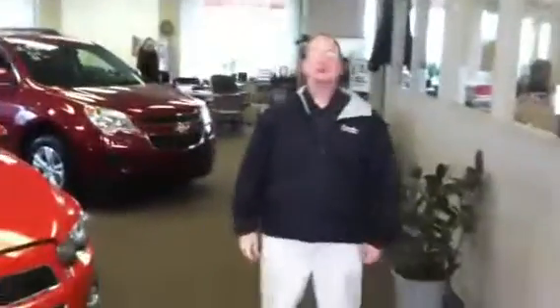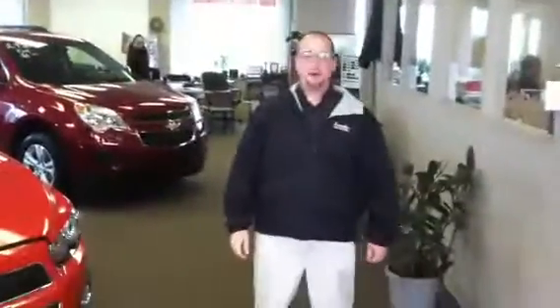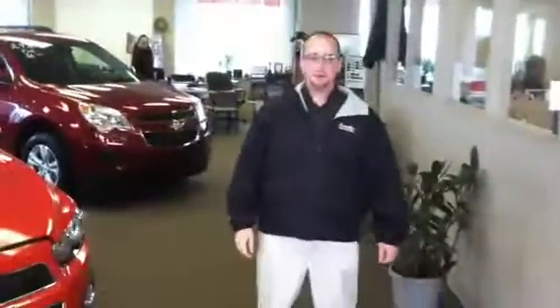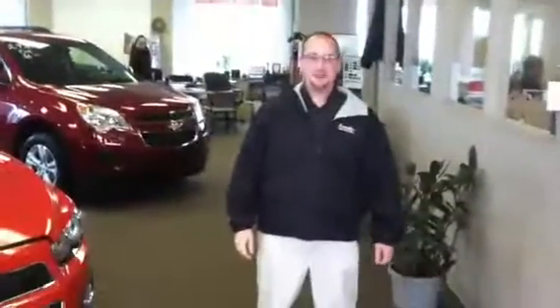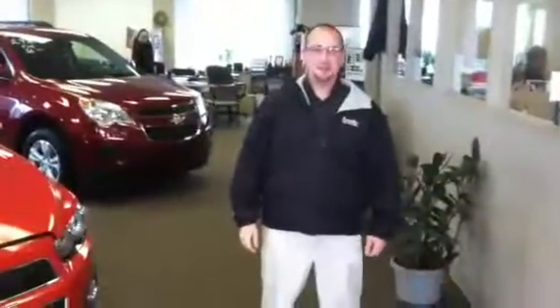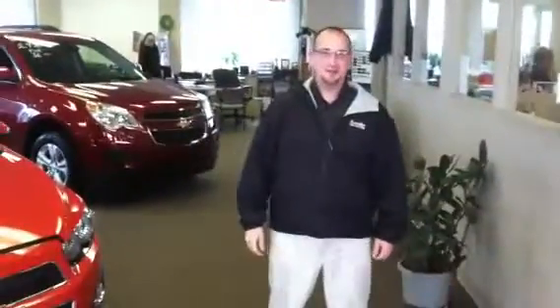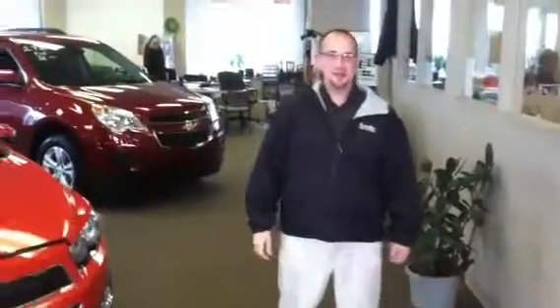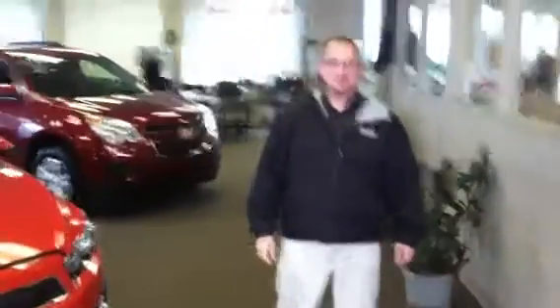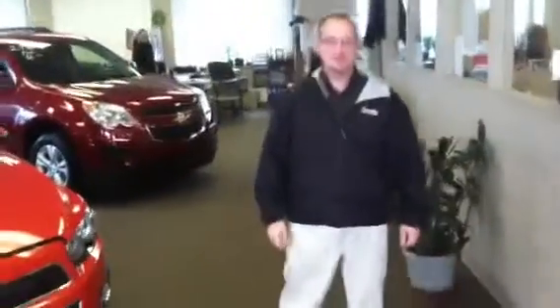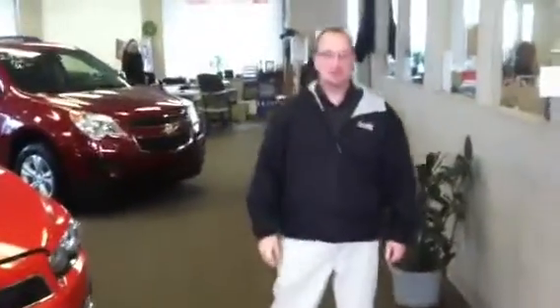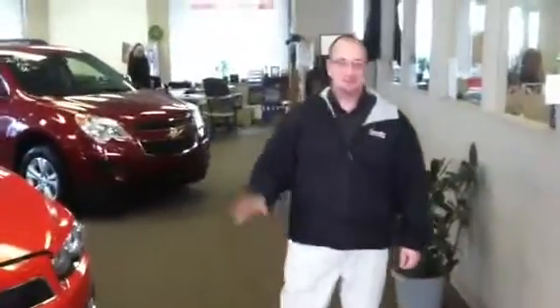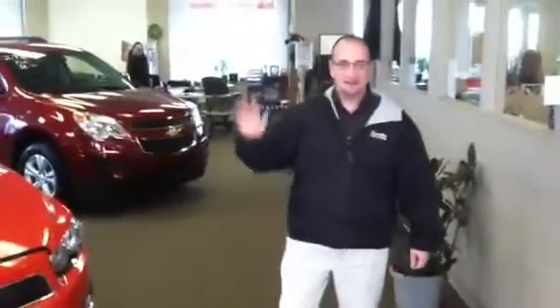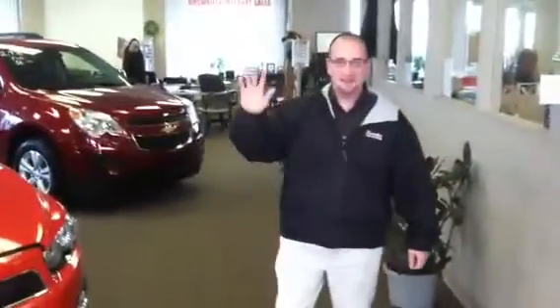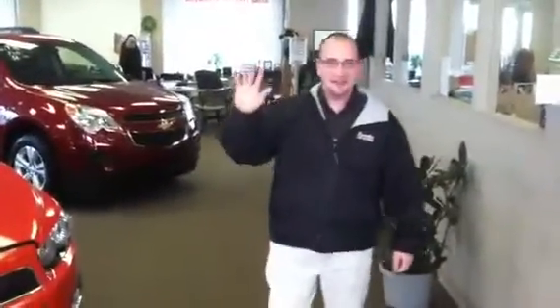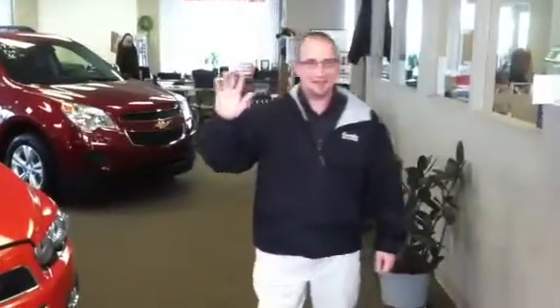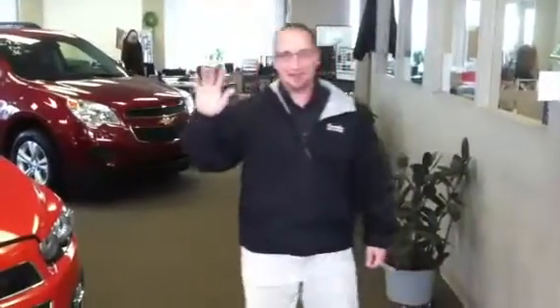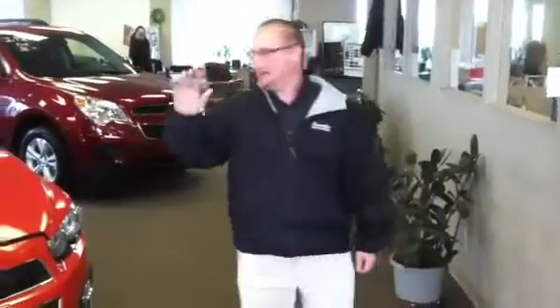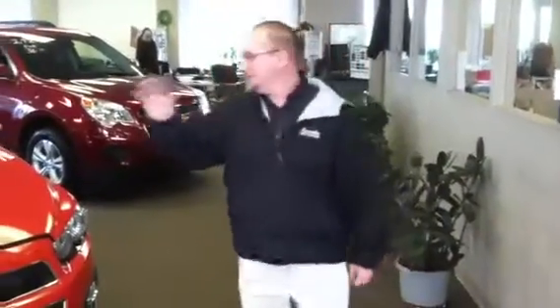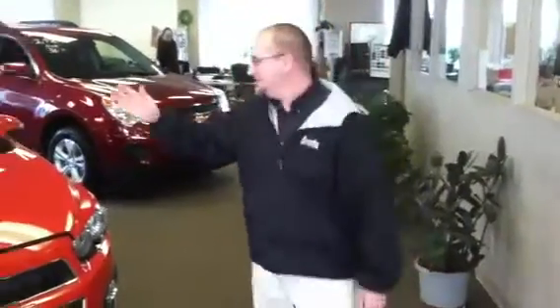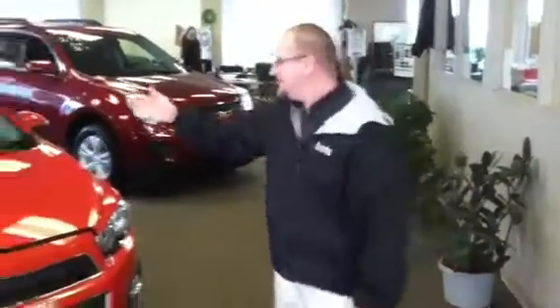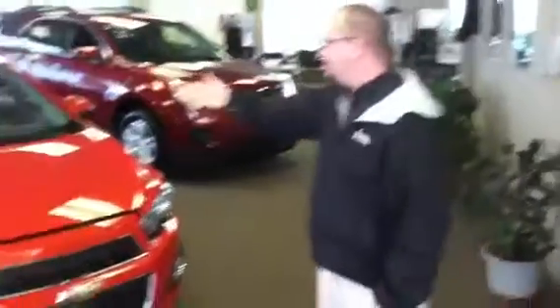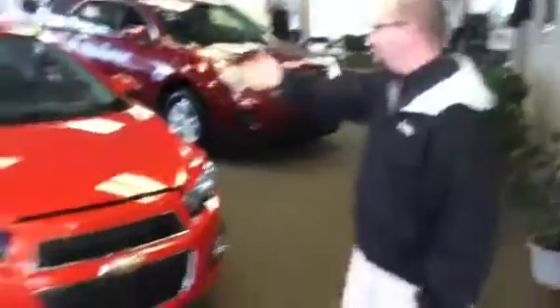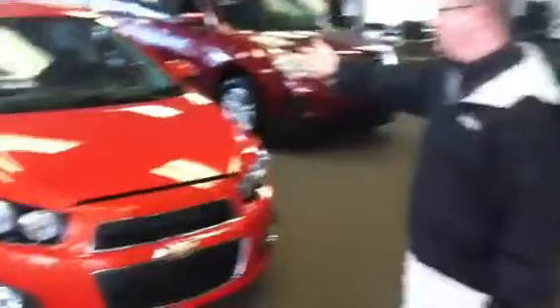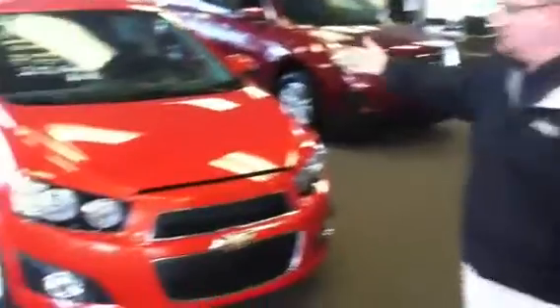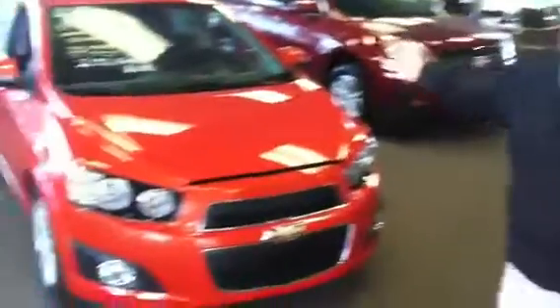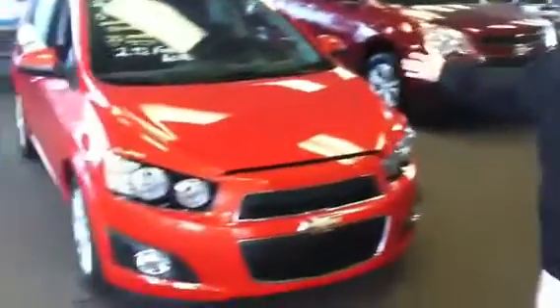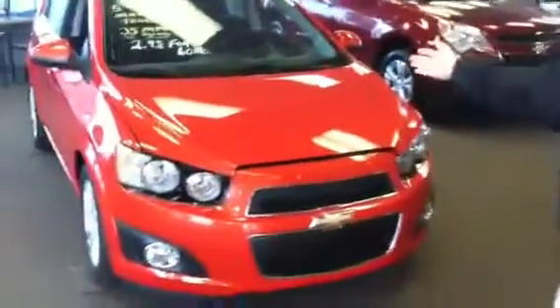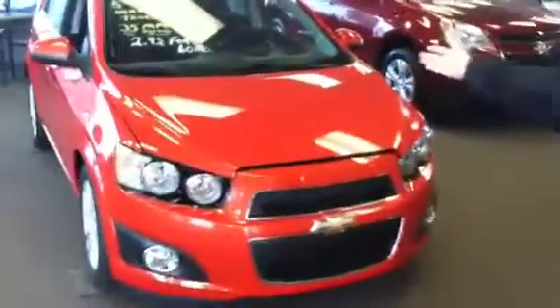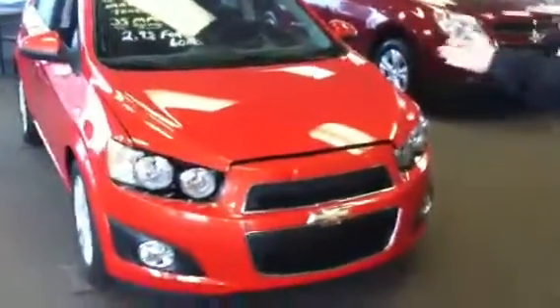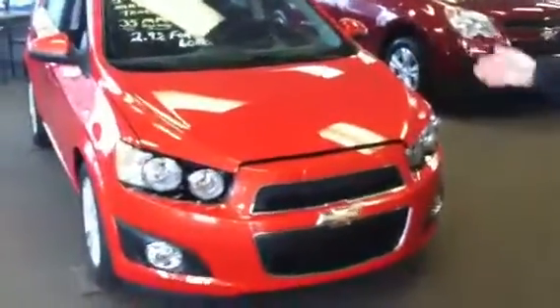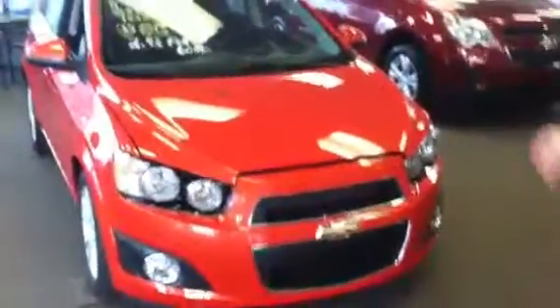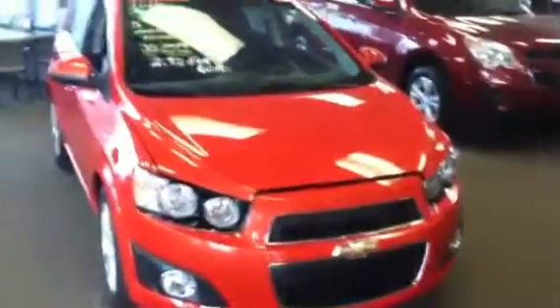Welcome to Gus Weiler GM Center. My name is Nick and this is the 2012 Chevrolet Sonic.